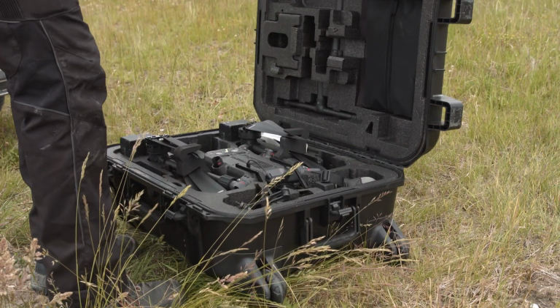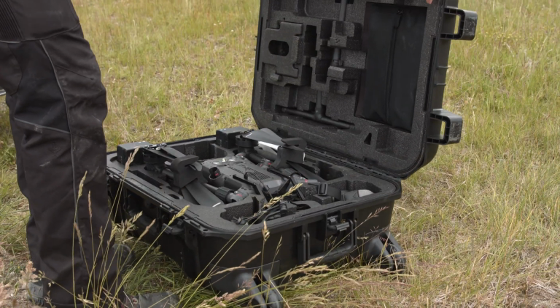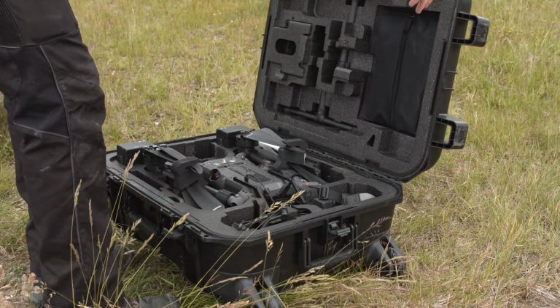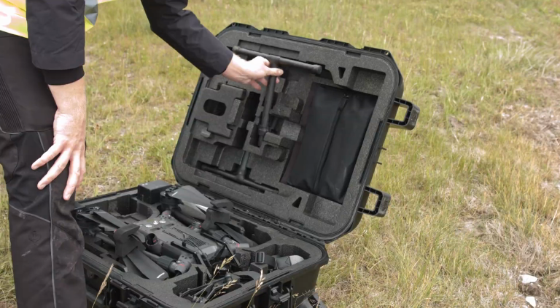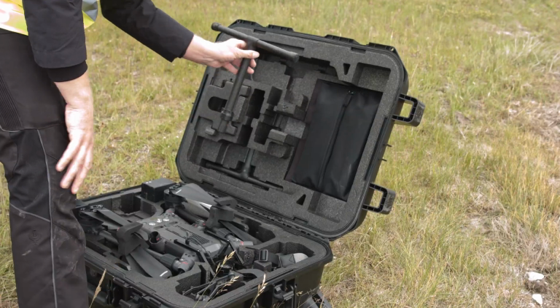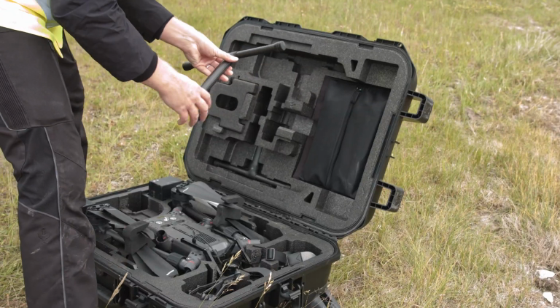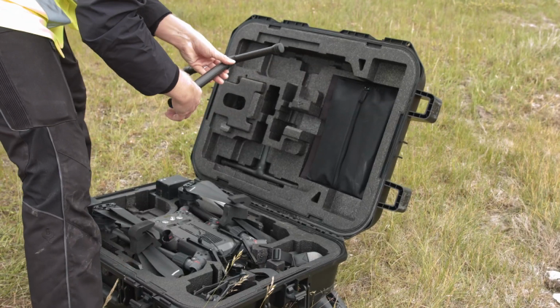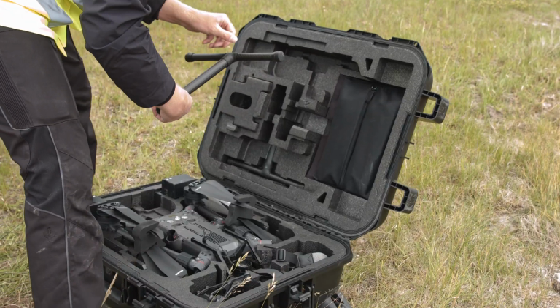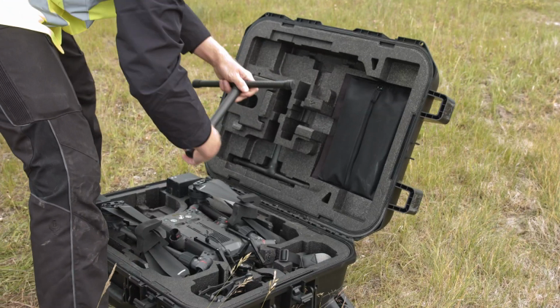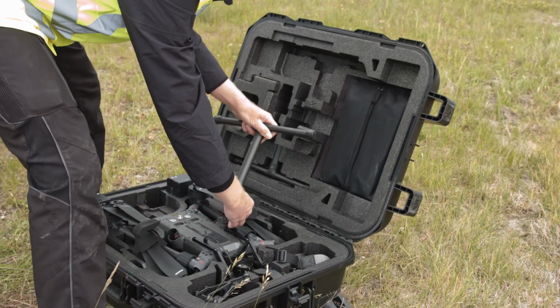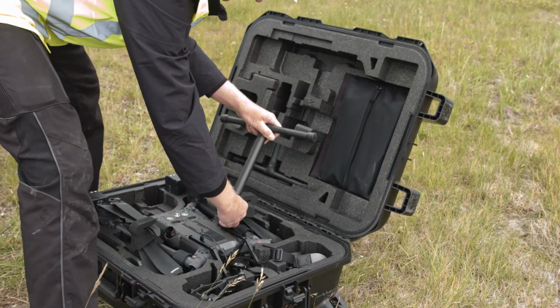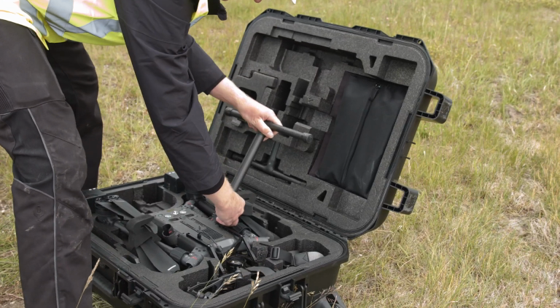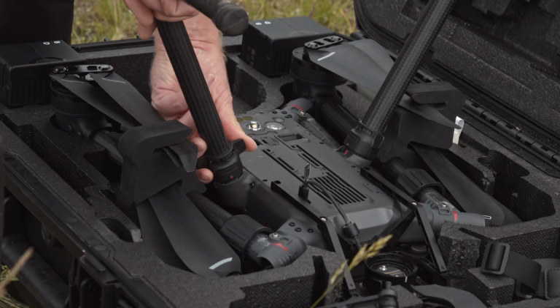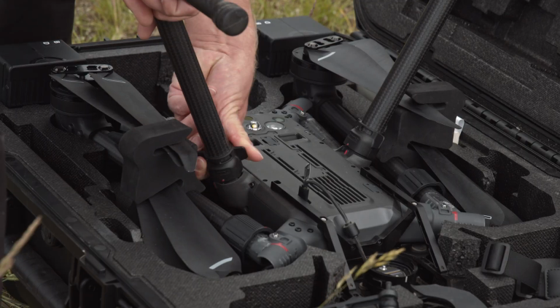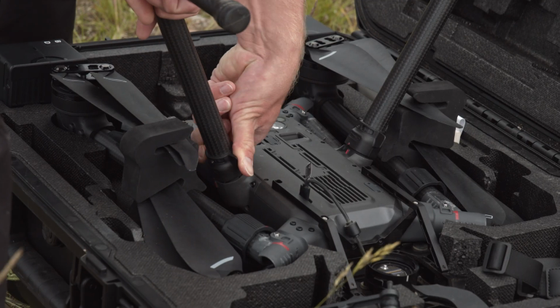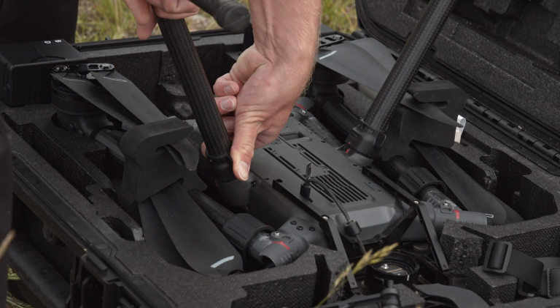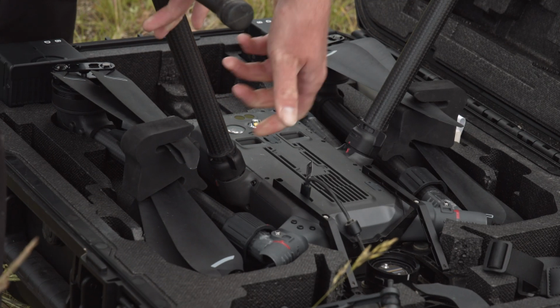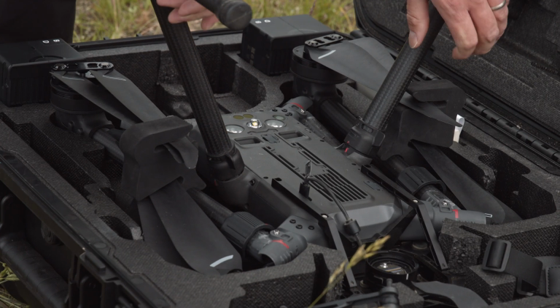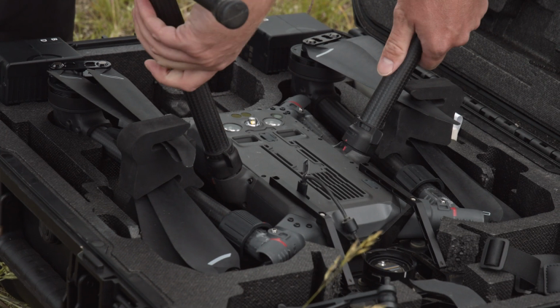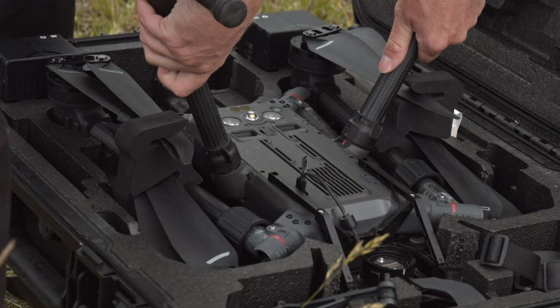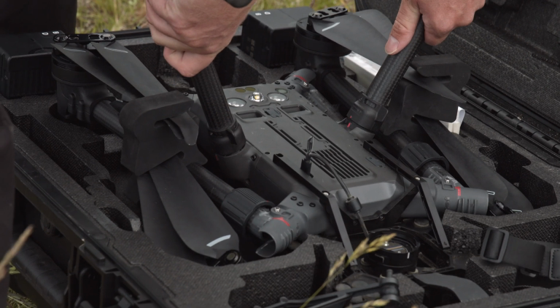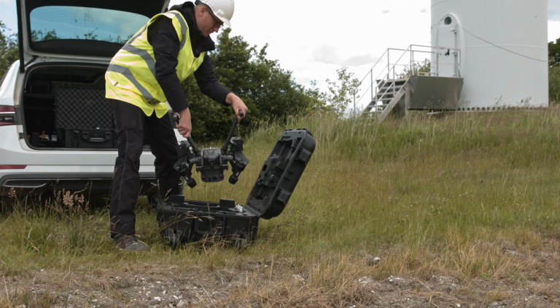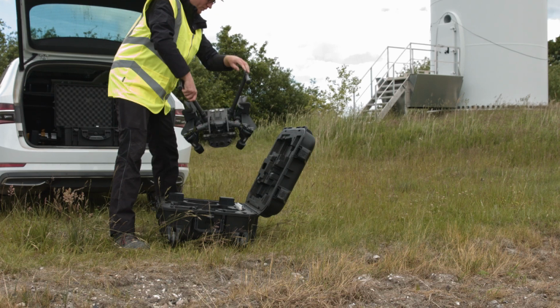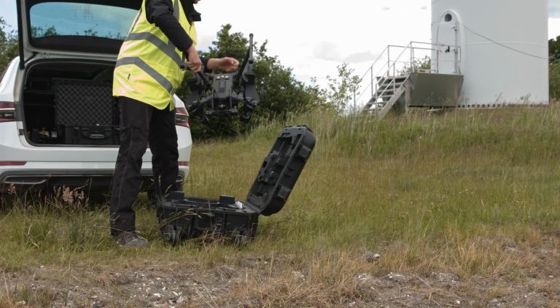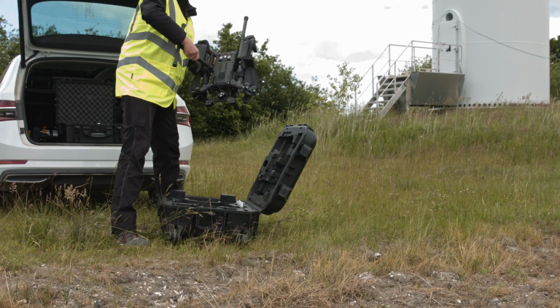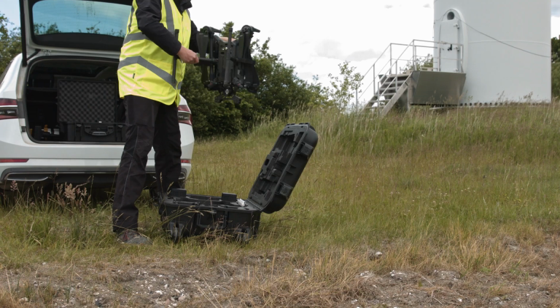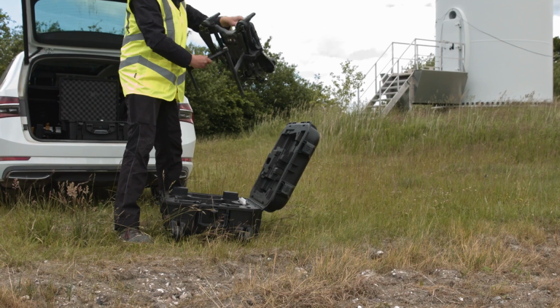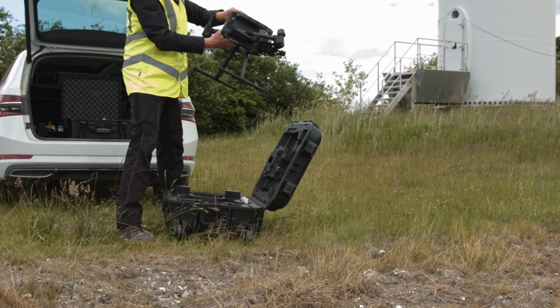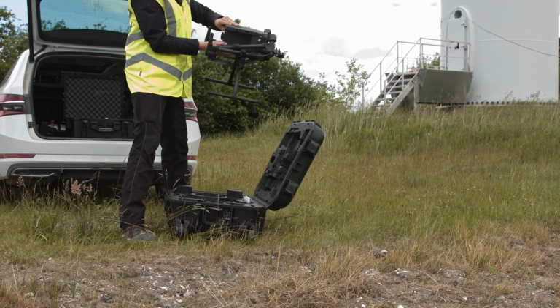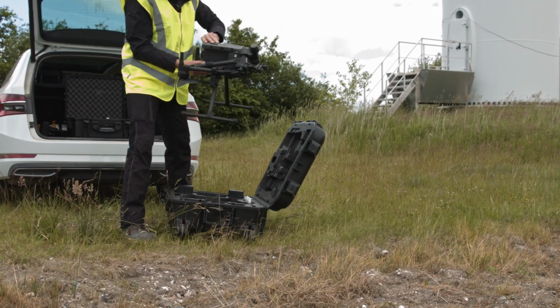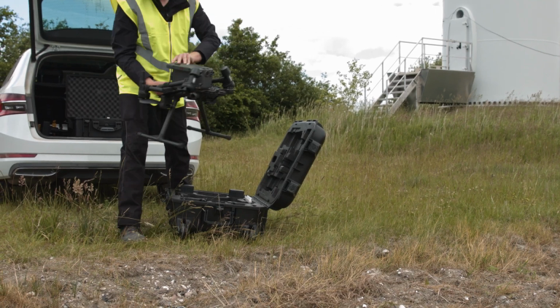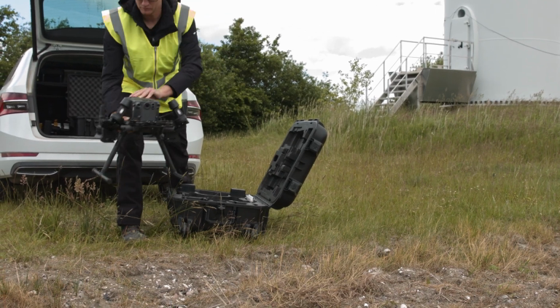We're here today in the northeast of Denmark to perform an inspection of the blades of a wind turbine.